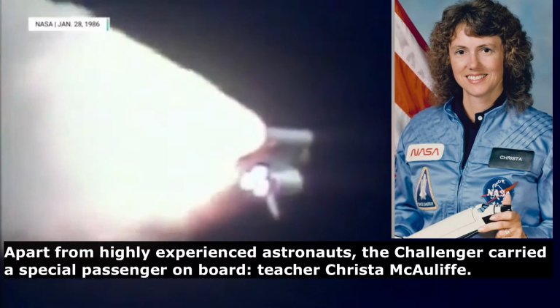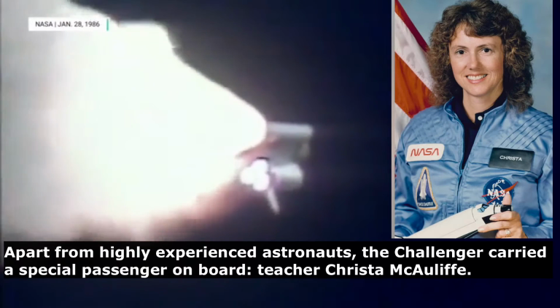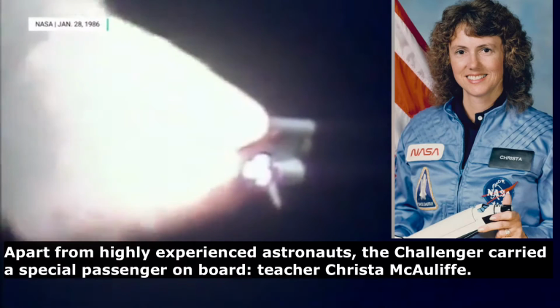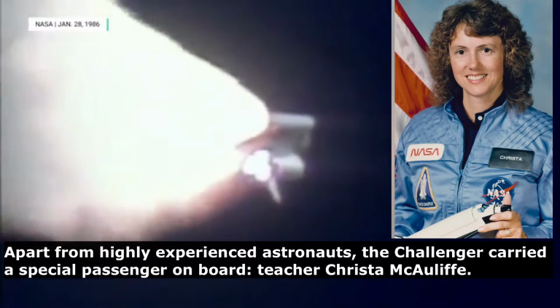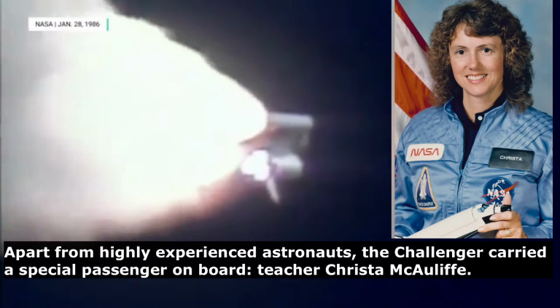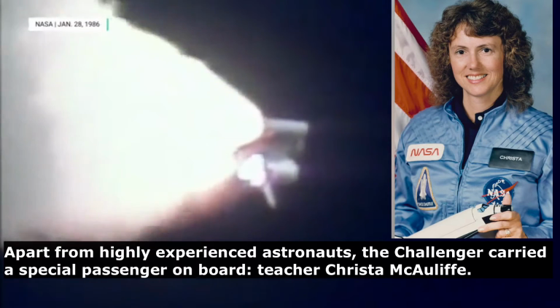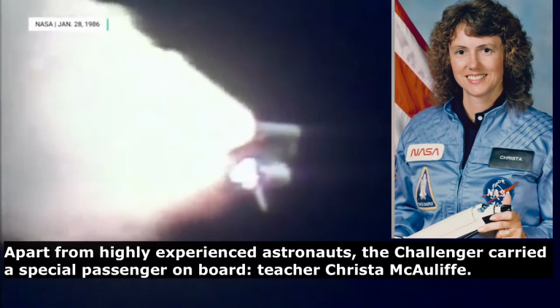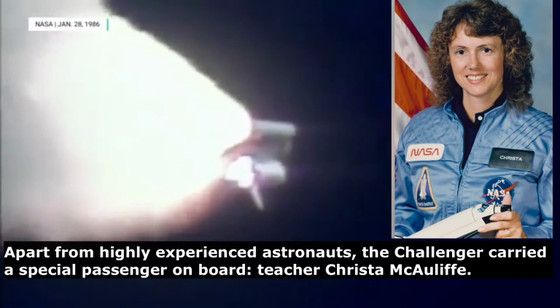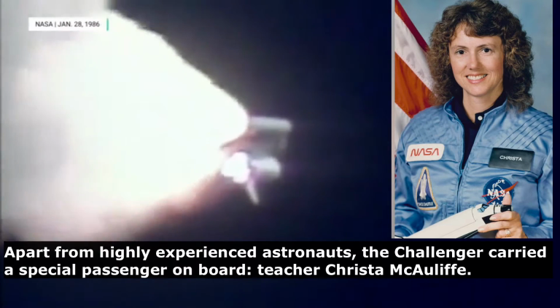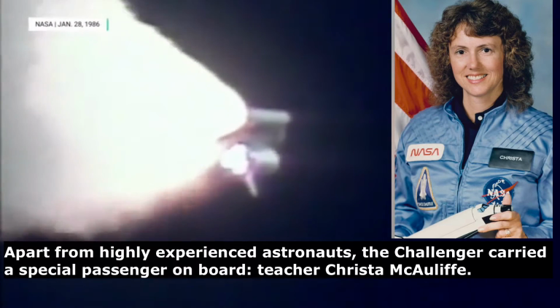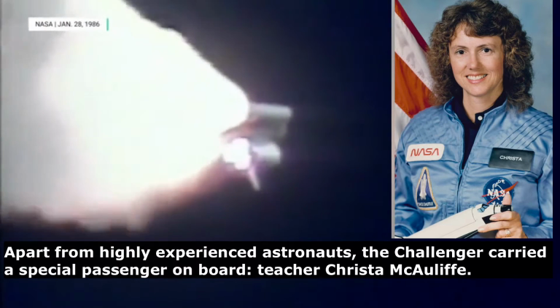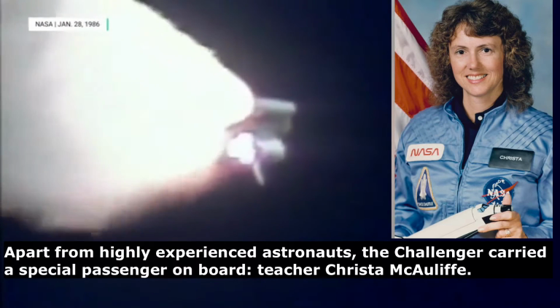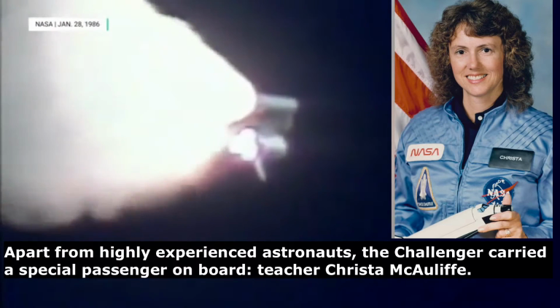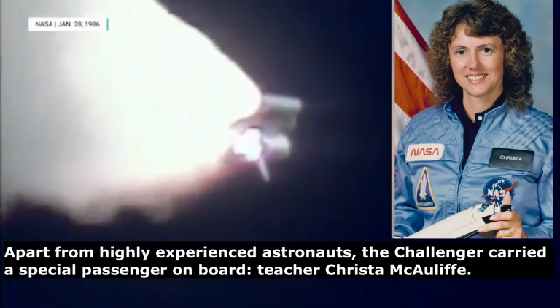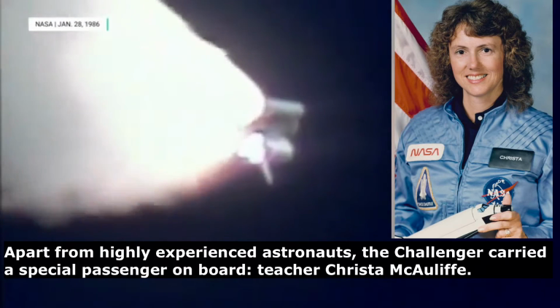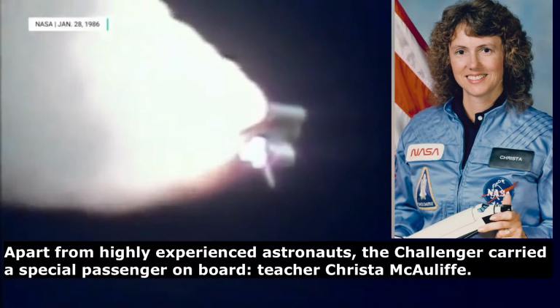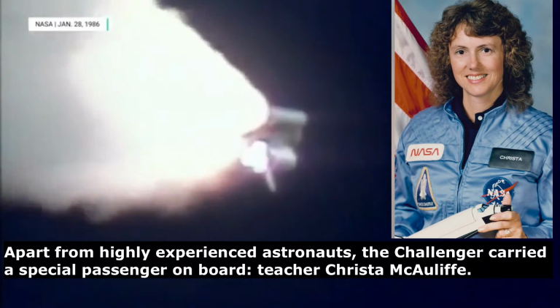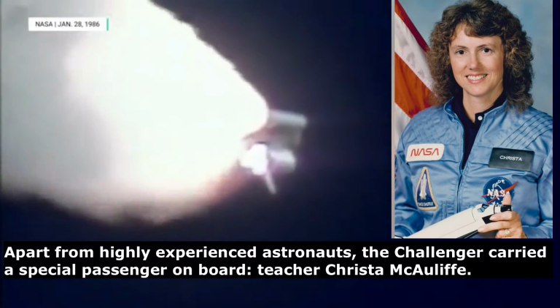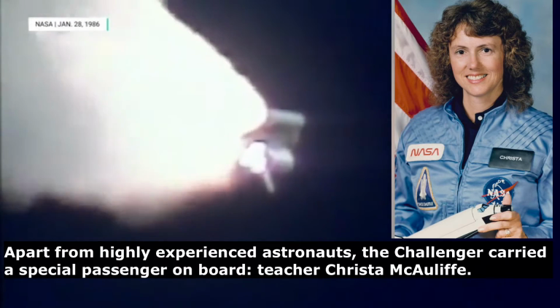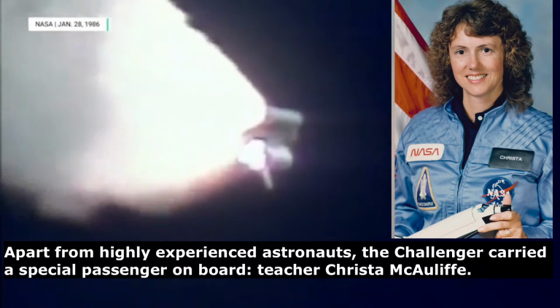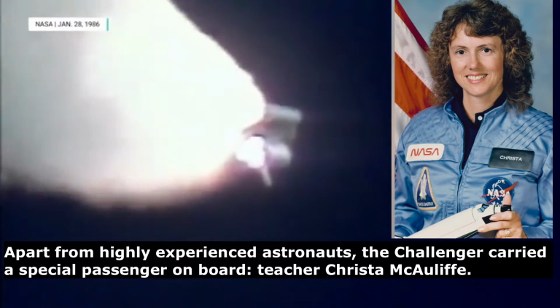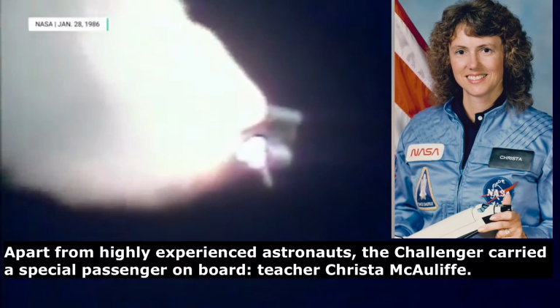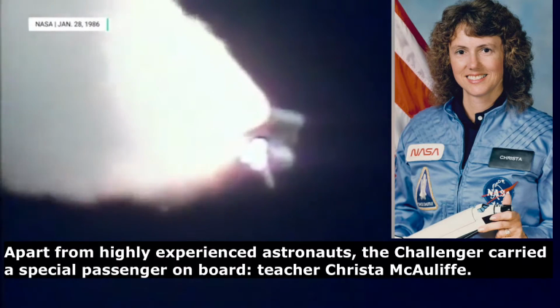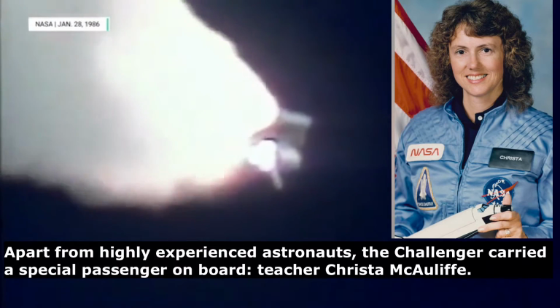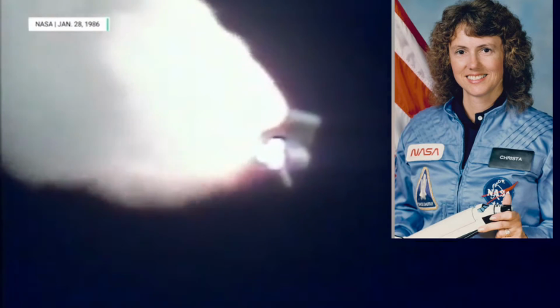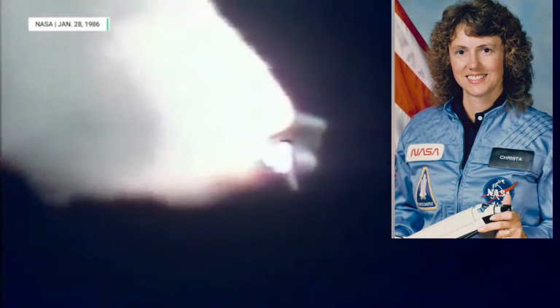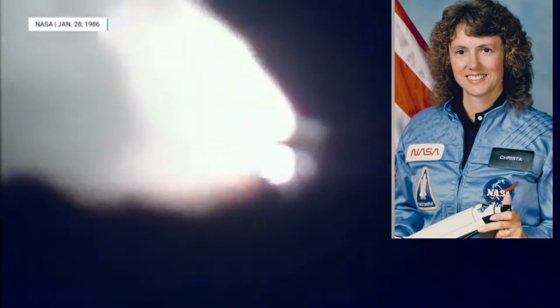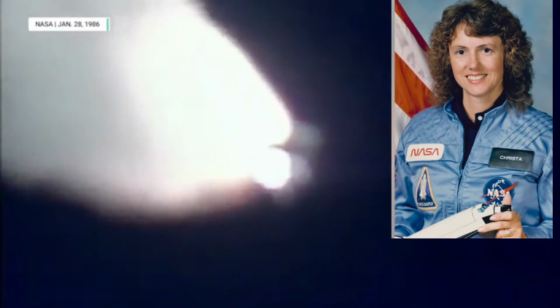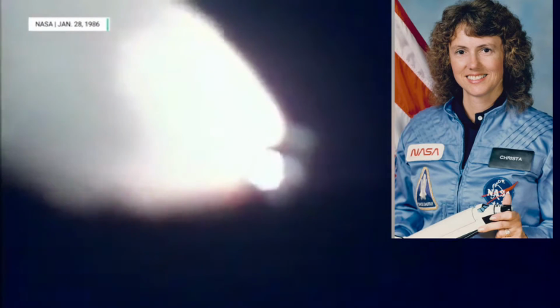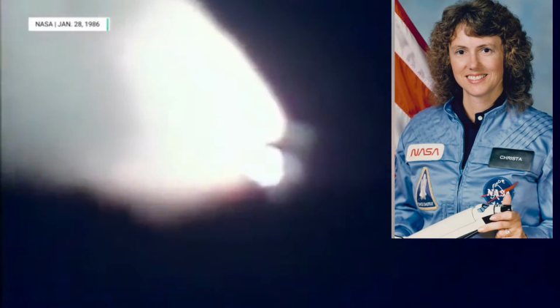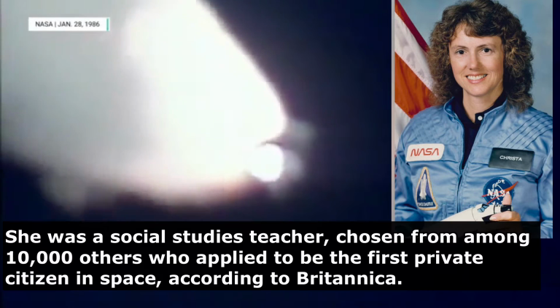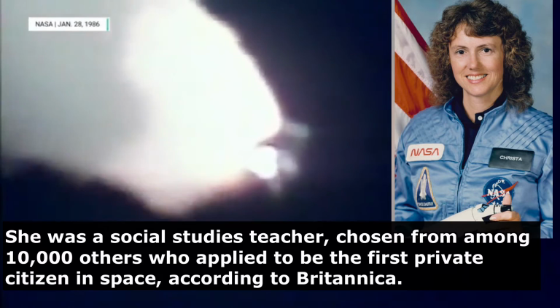Velocity 2,257 feet per second, altitude 4.3 nautical miles, downrange distance 3 nautical miles.